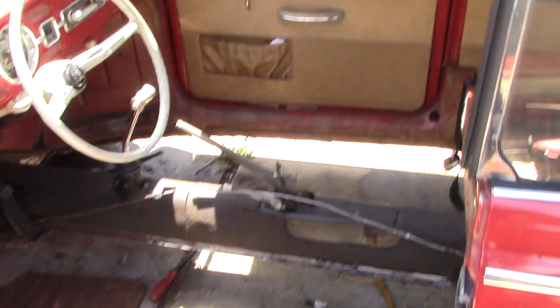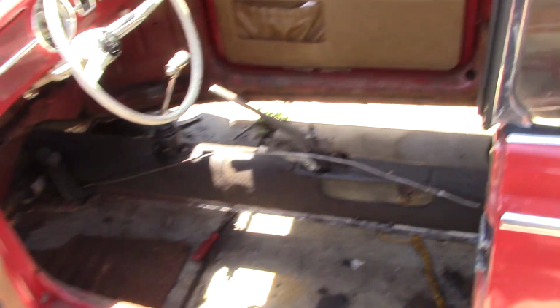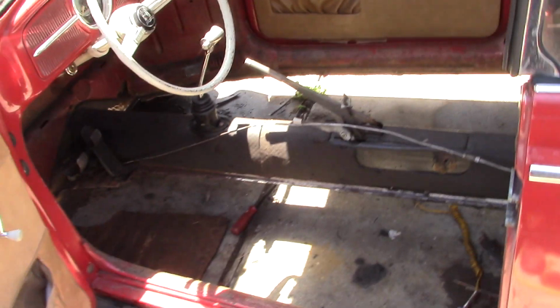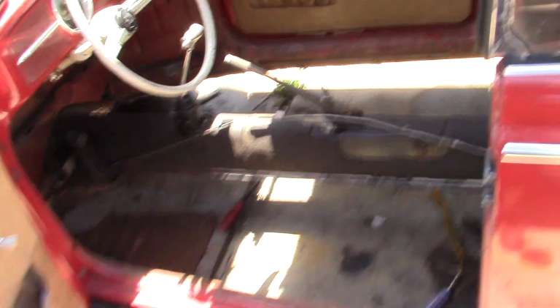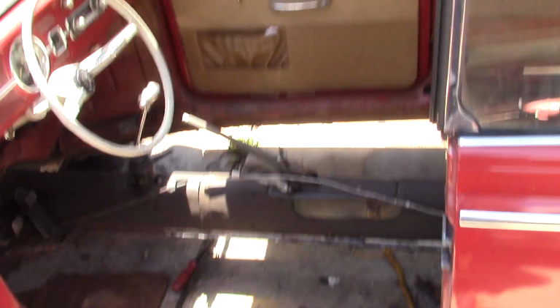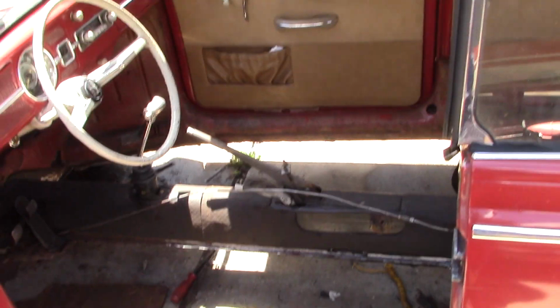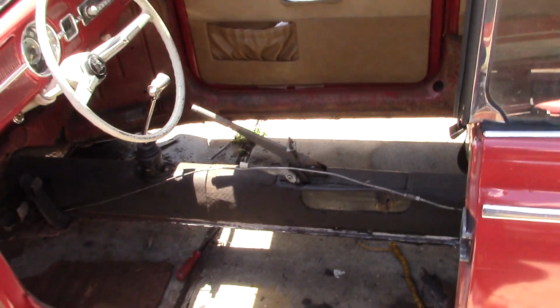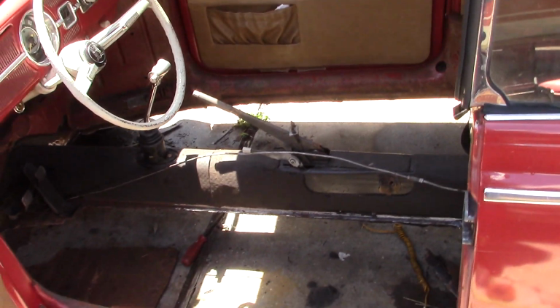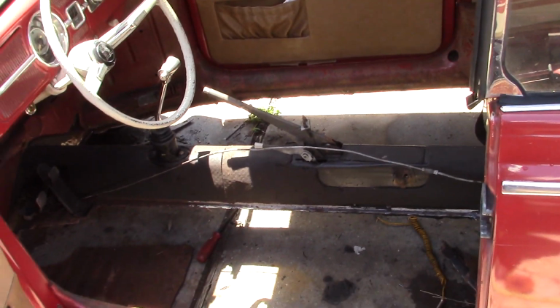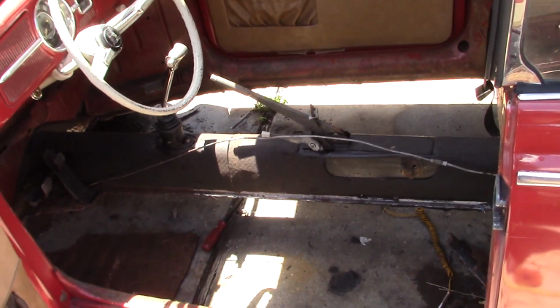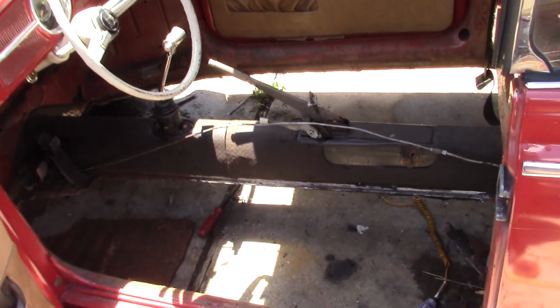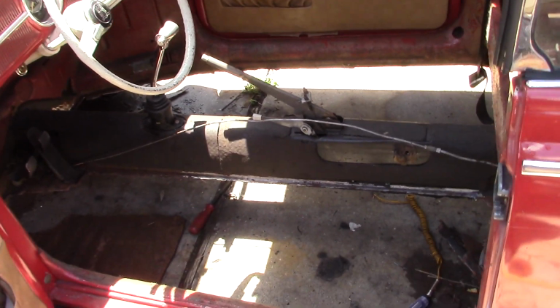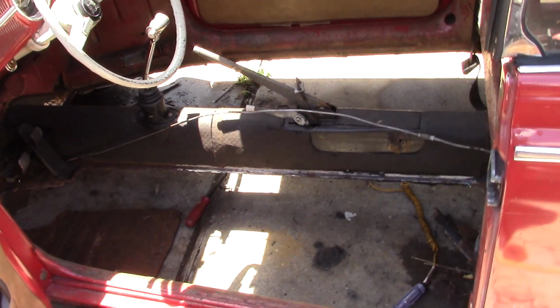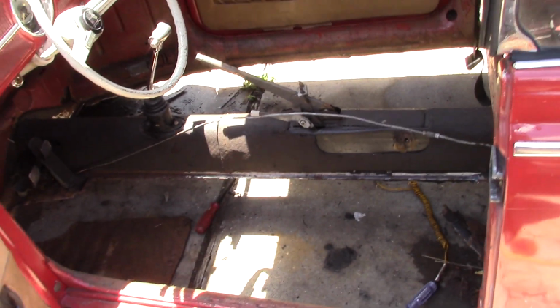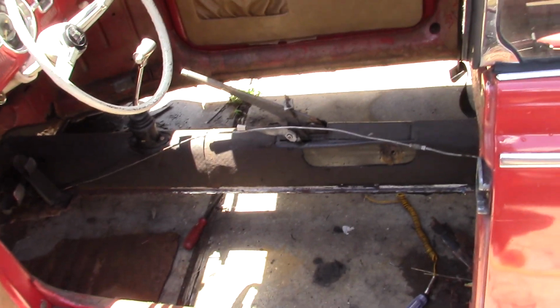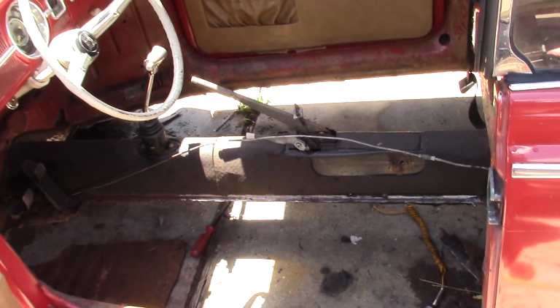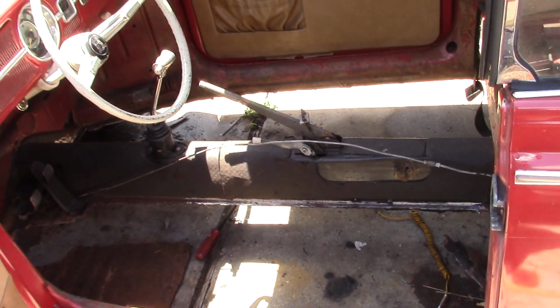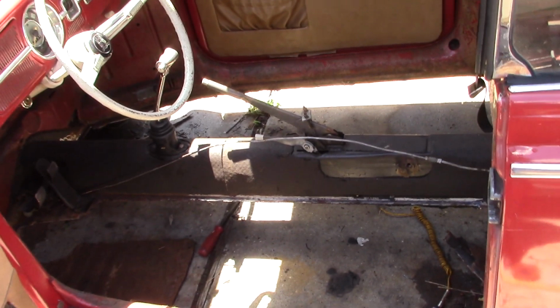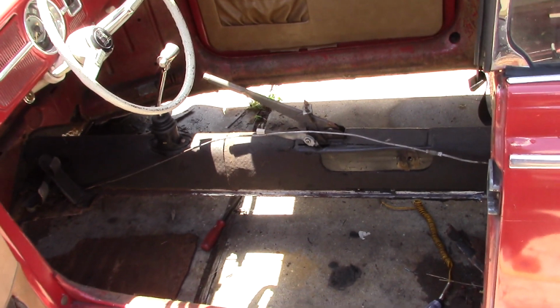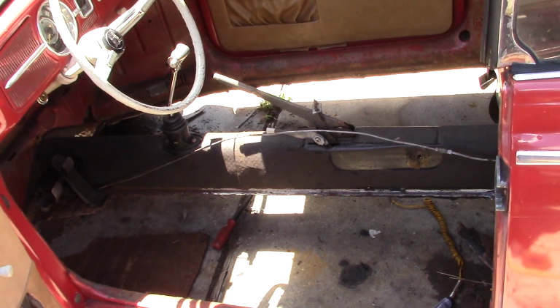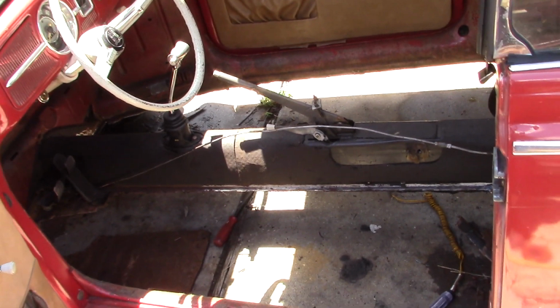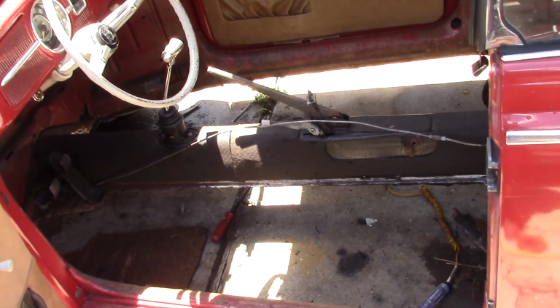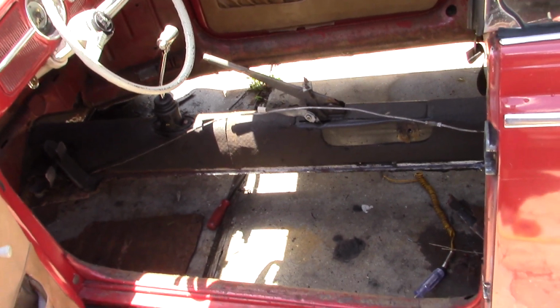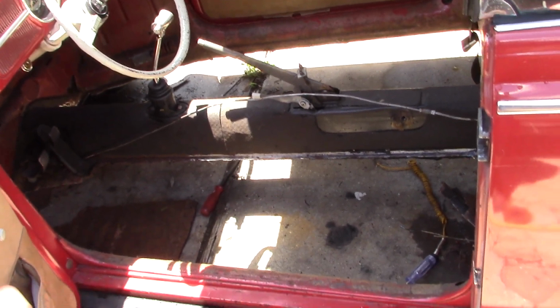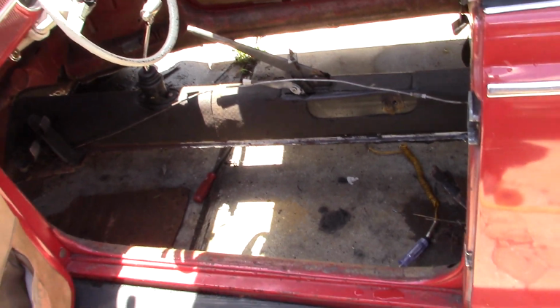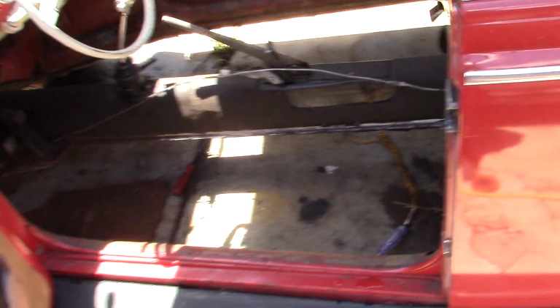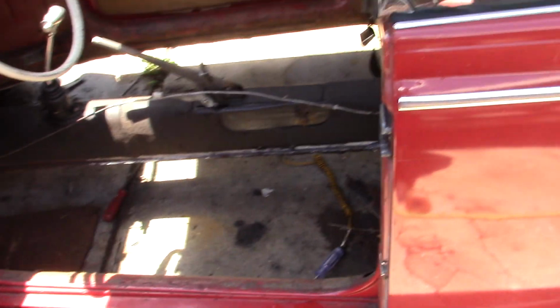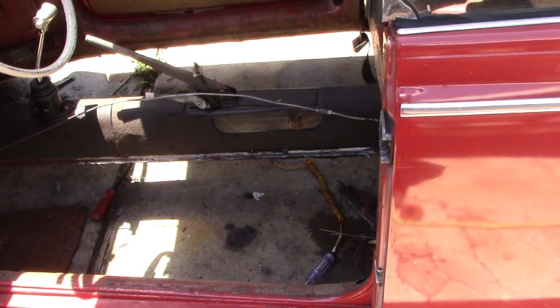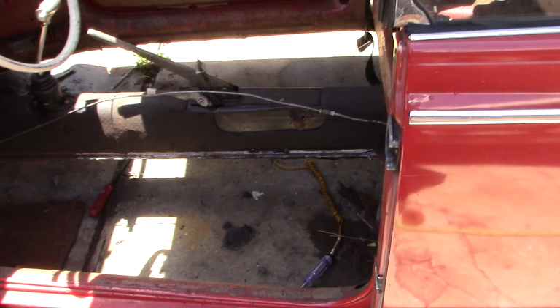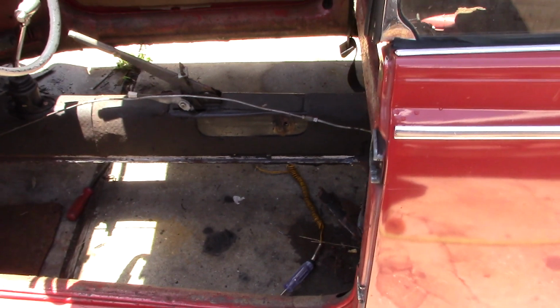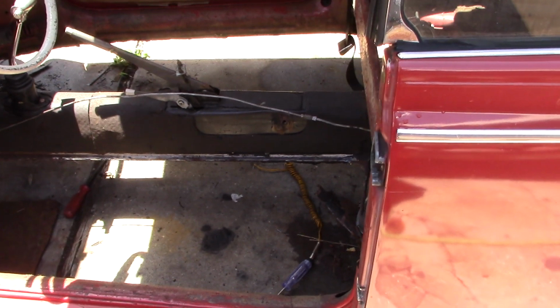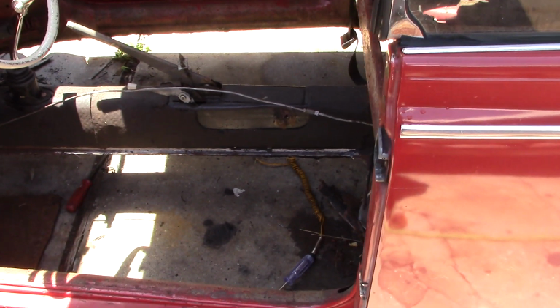A little update video — it's been a while. Putting some floors in the old convertible.